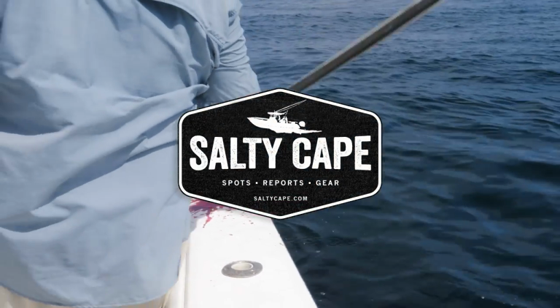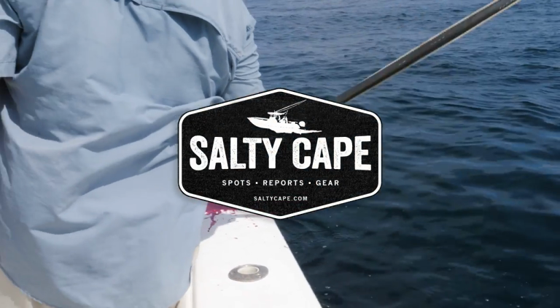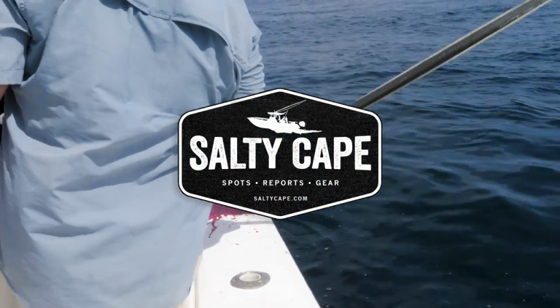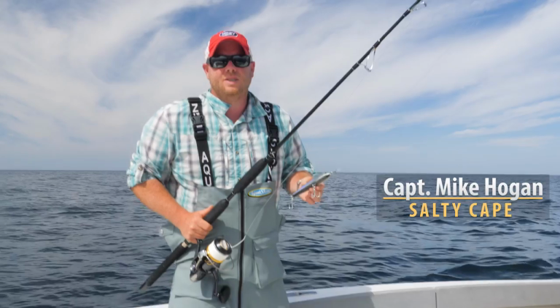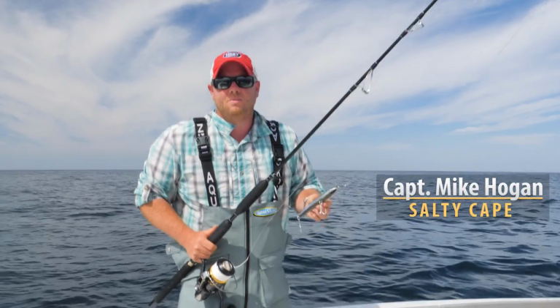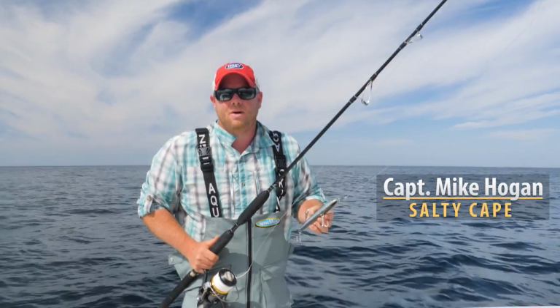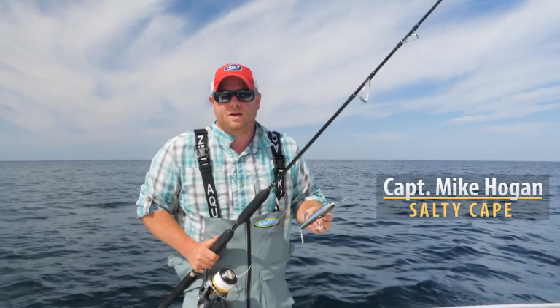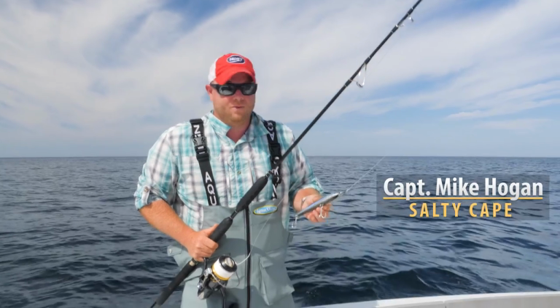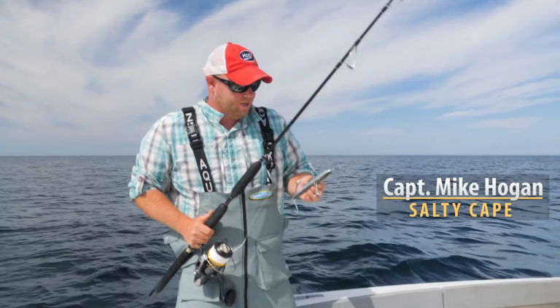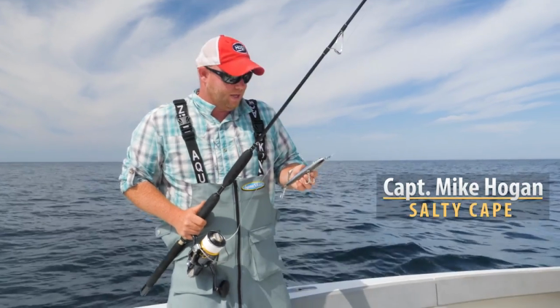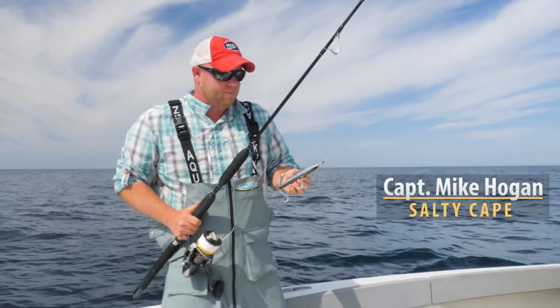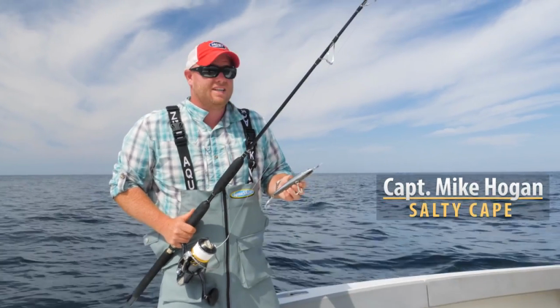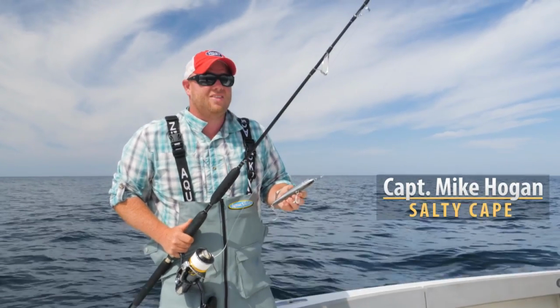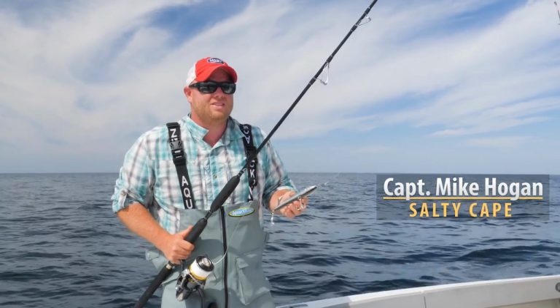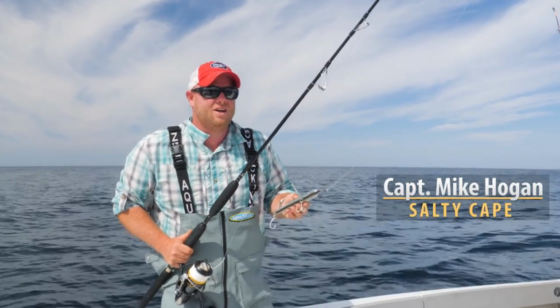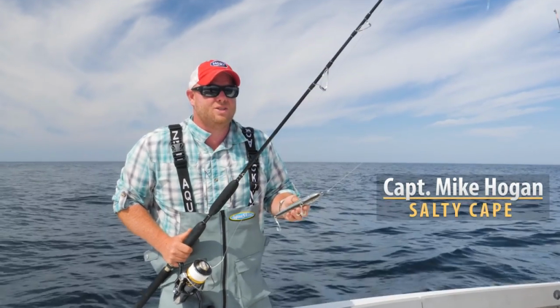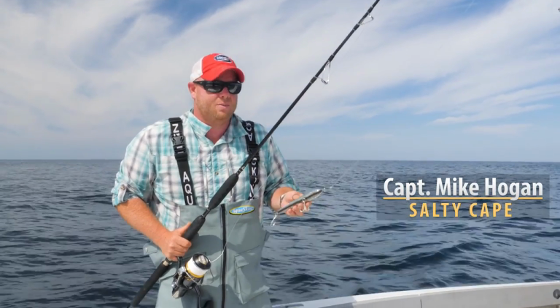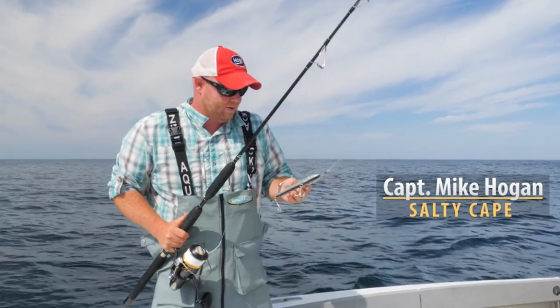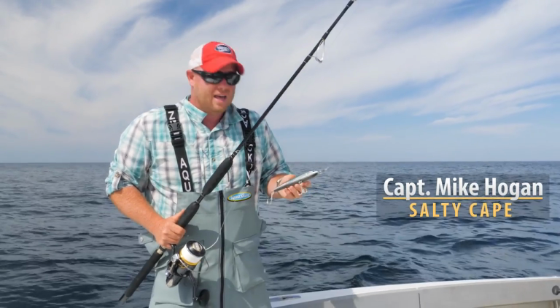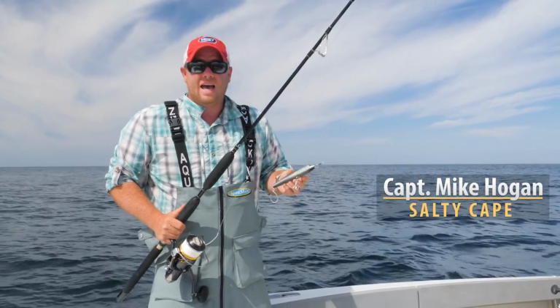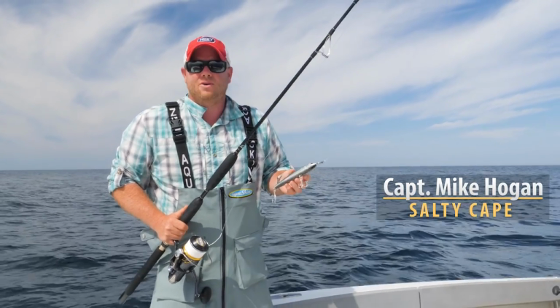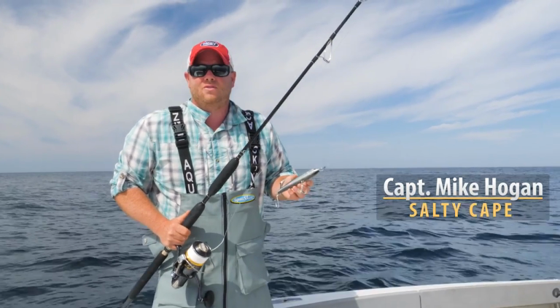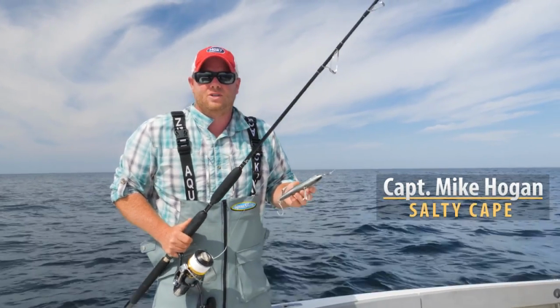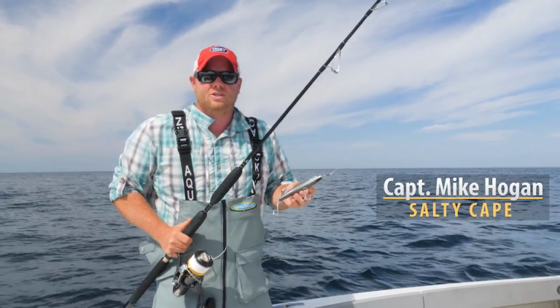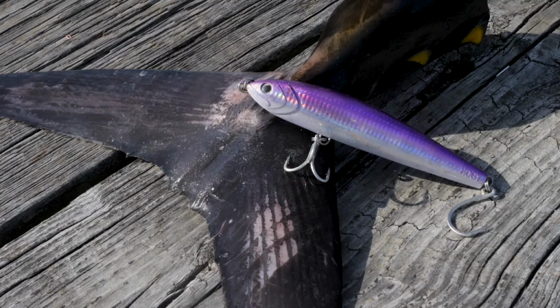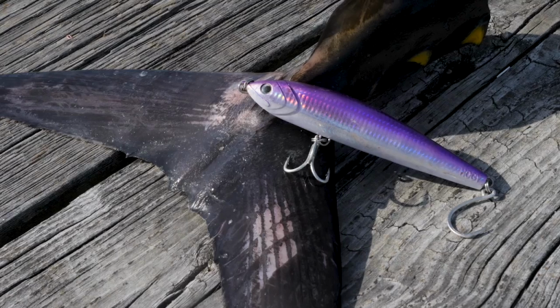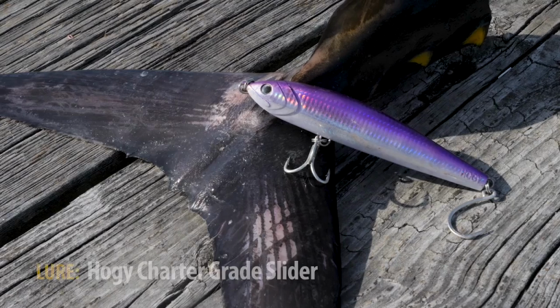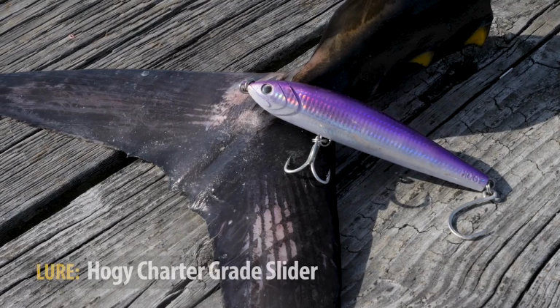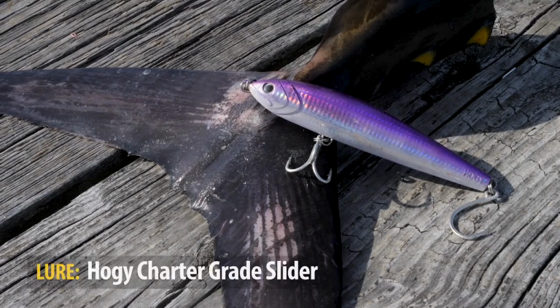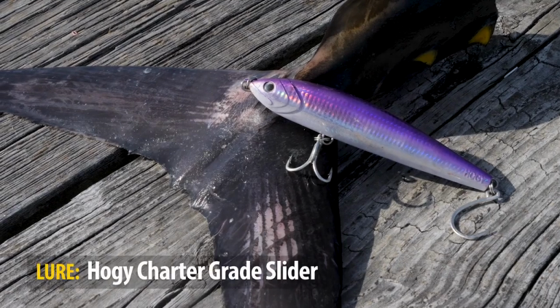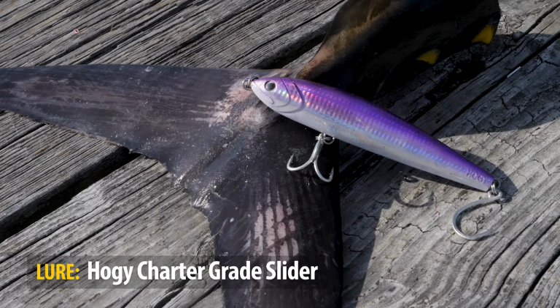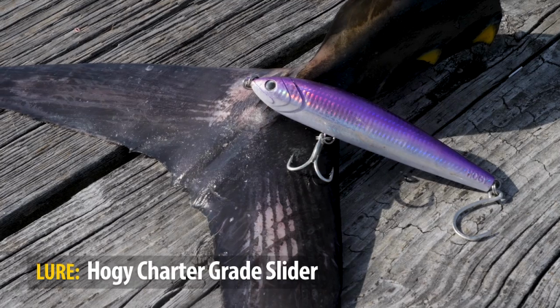Hi folks, Captain Mike here from Salty Cape. Today I'd like to talk to you about how to fish a slider for bluefin tuna.